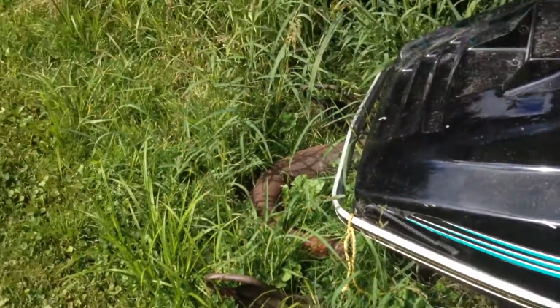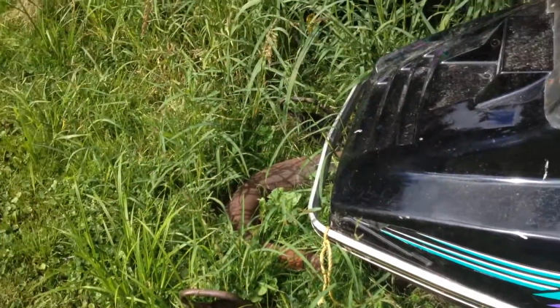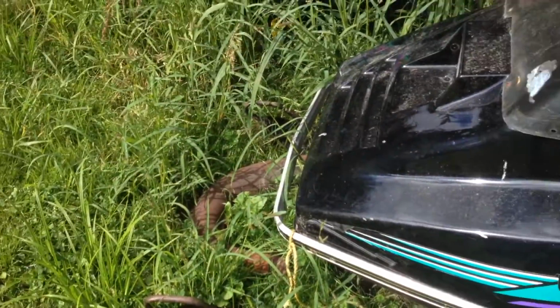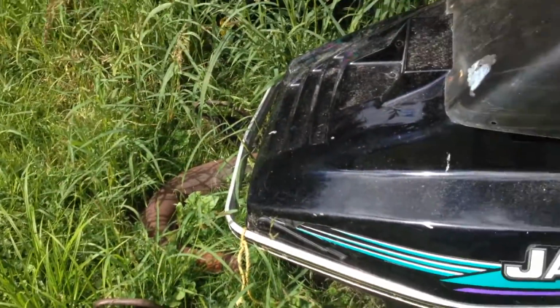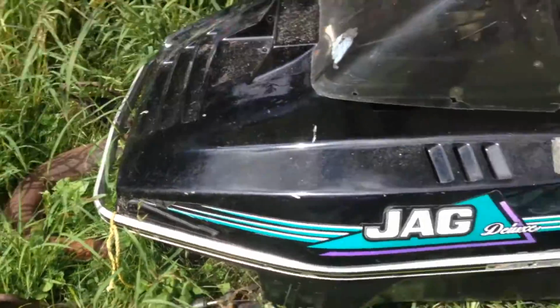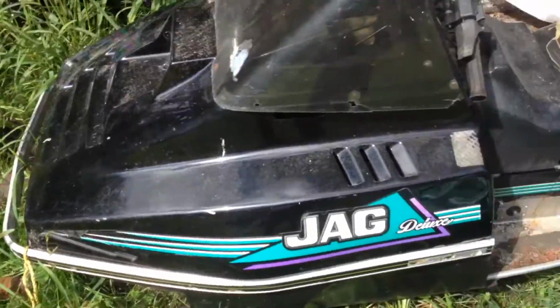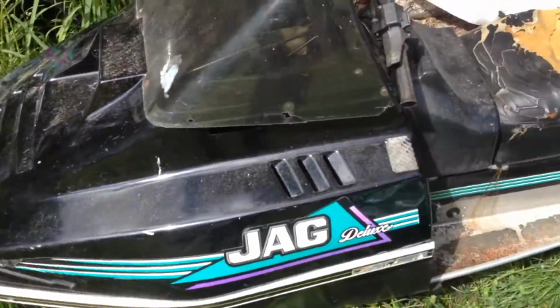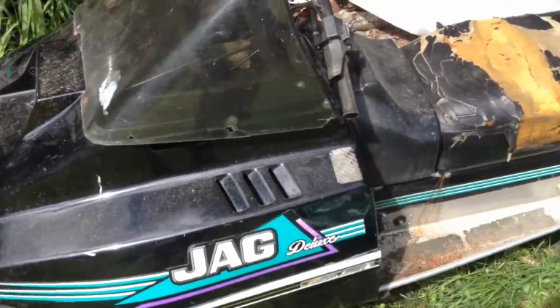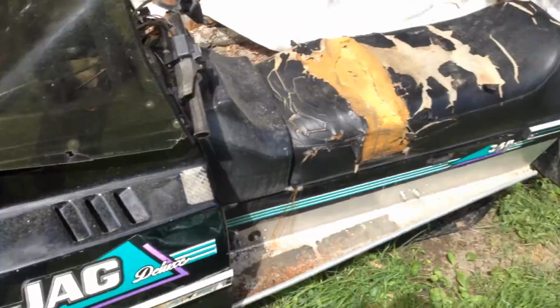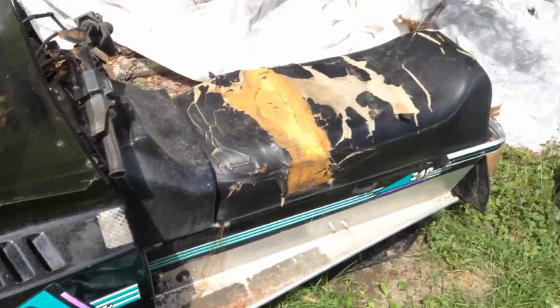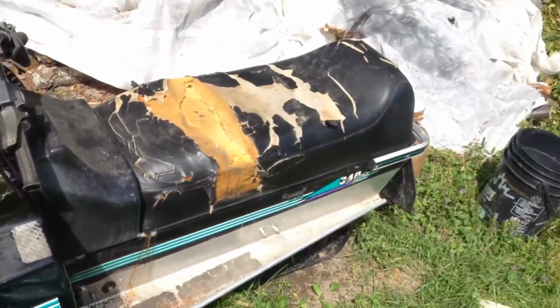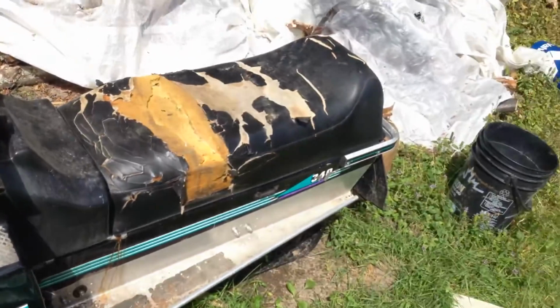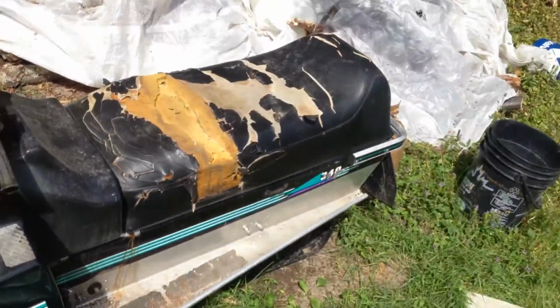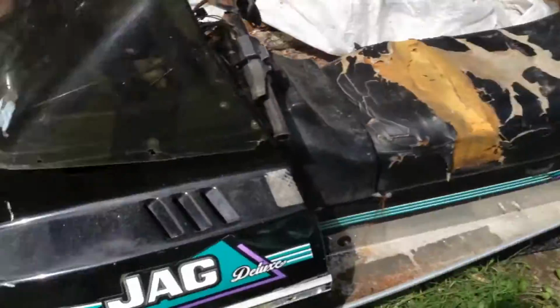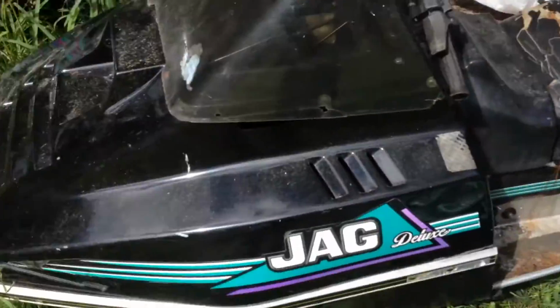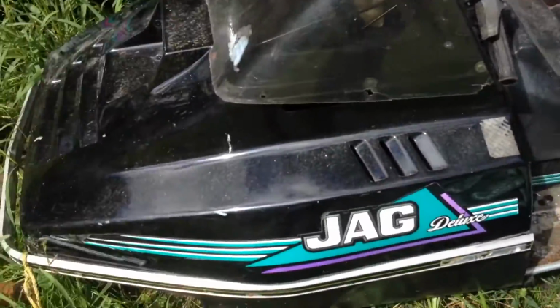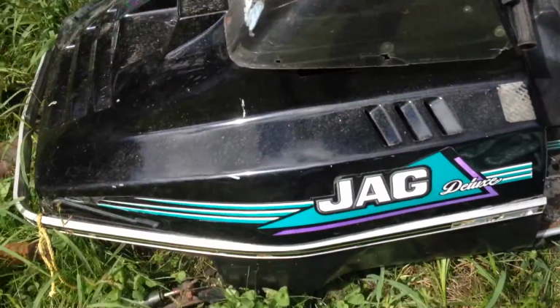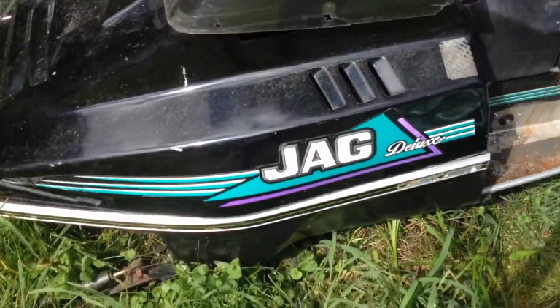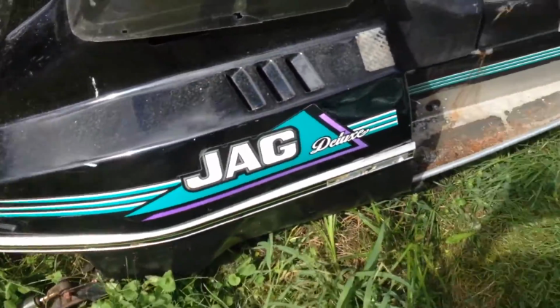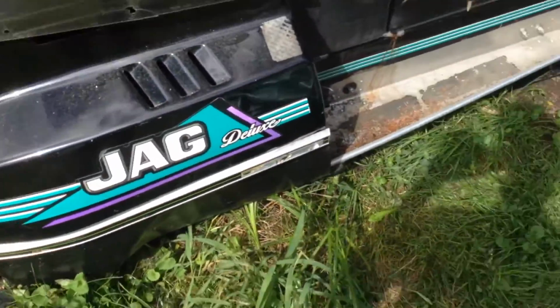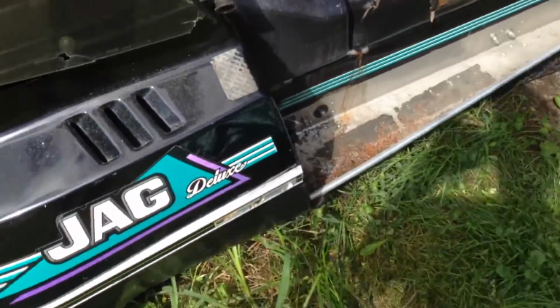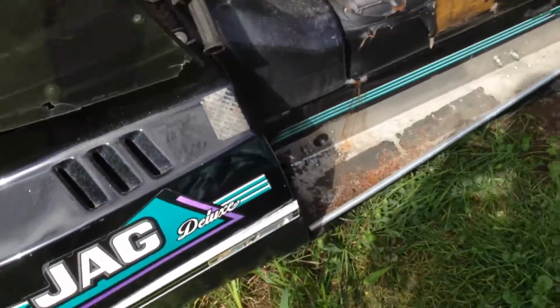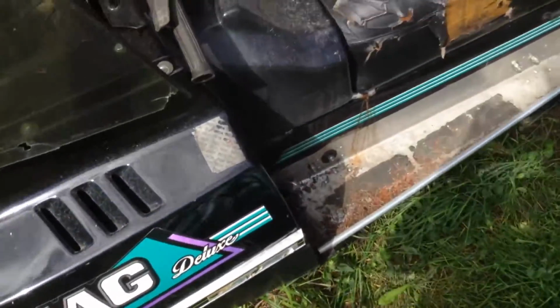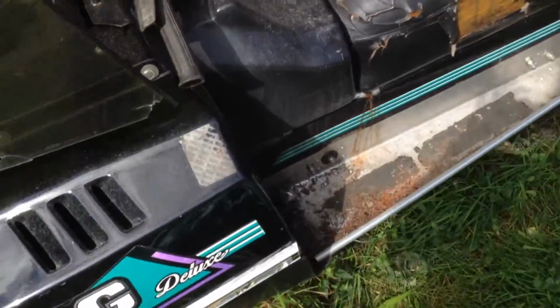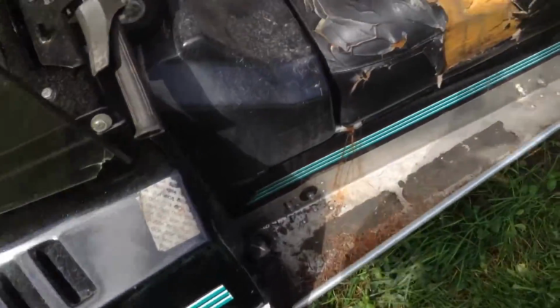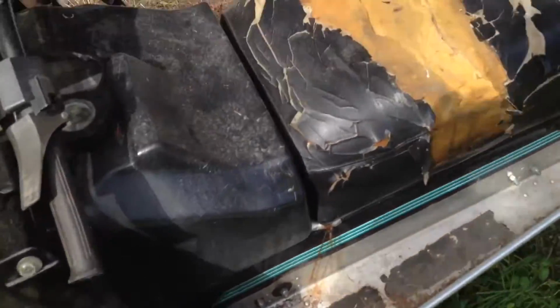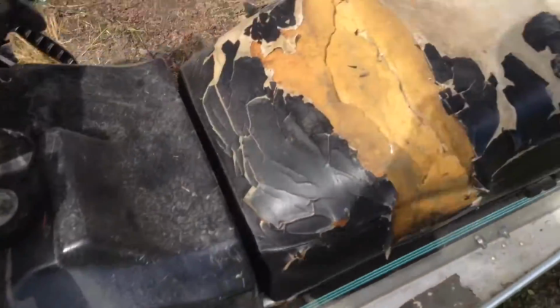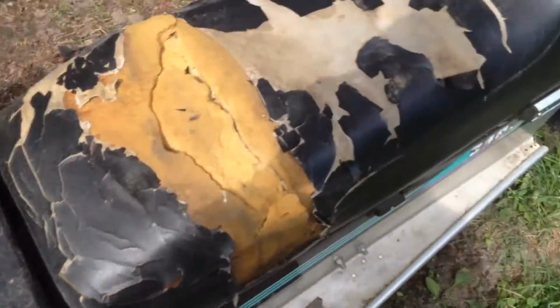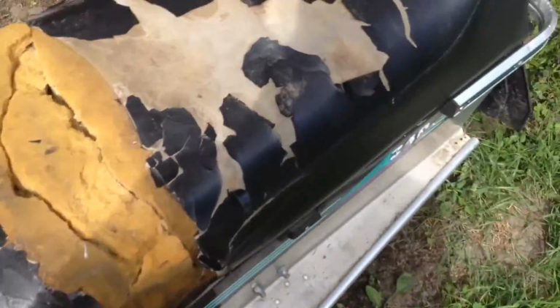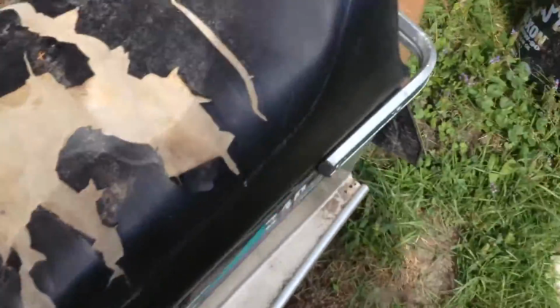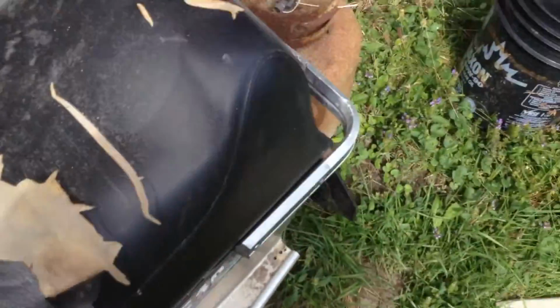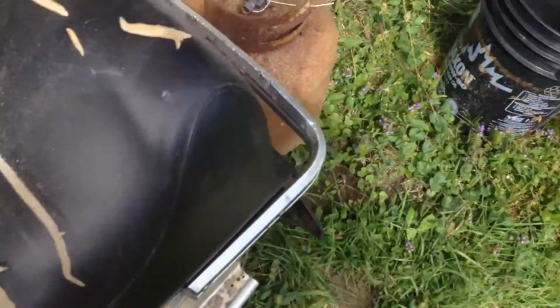So today guys, I just wanted to show you guys my skidoo. It's been sitting here all summer — I thought, why not, I'll just crank it over and see if she'll start.